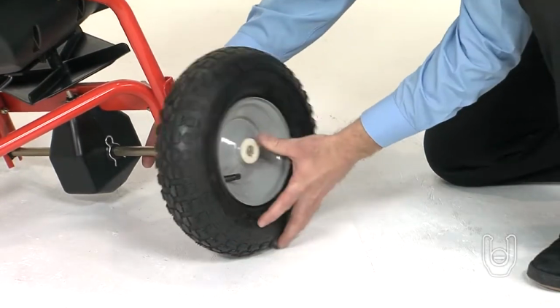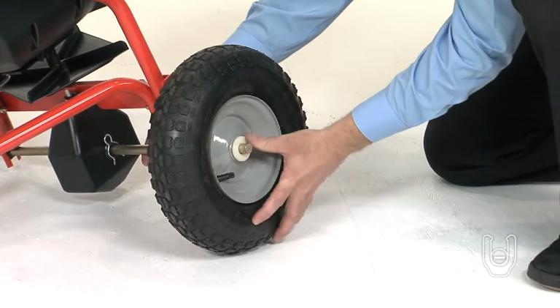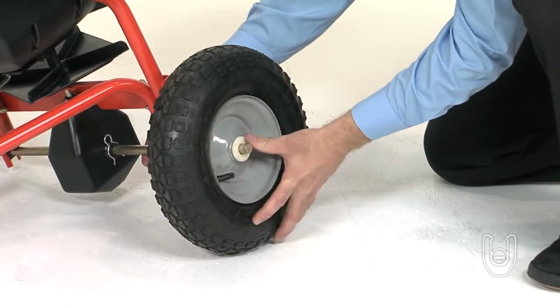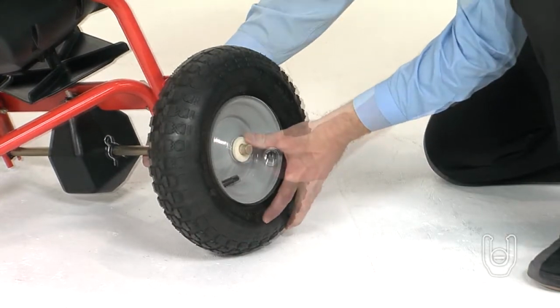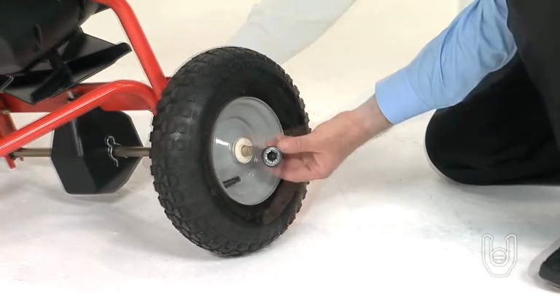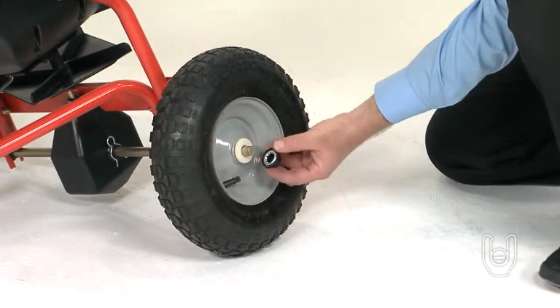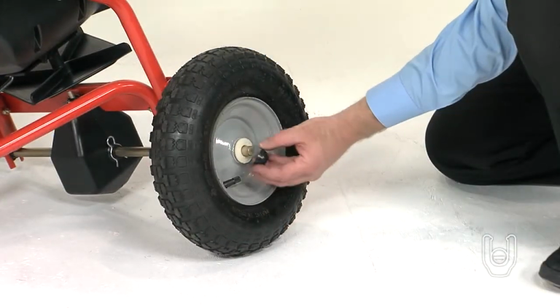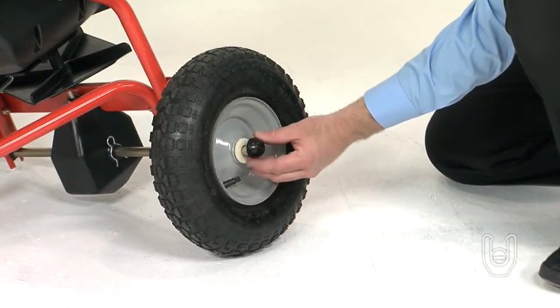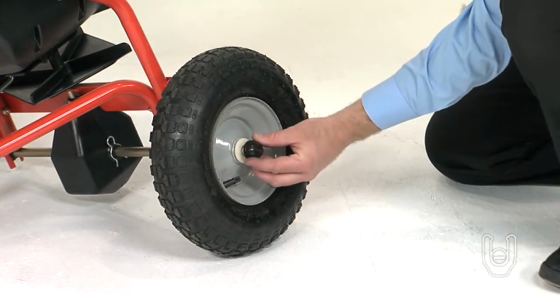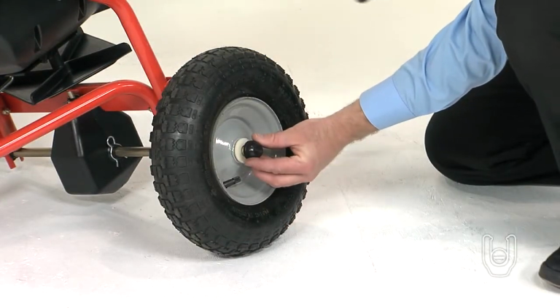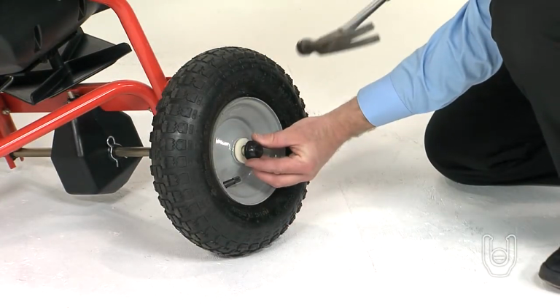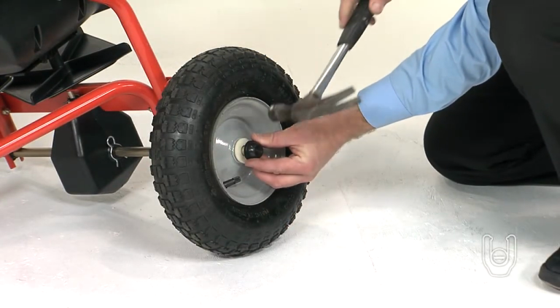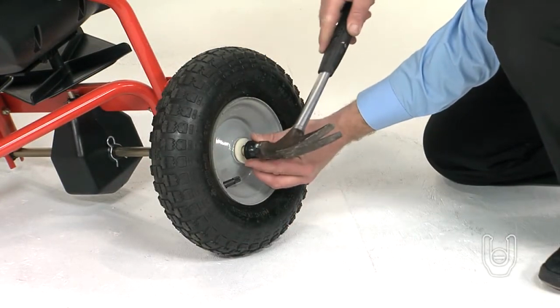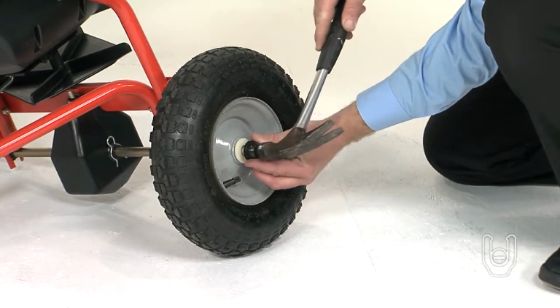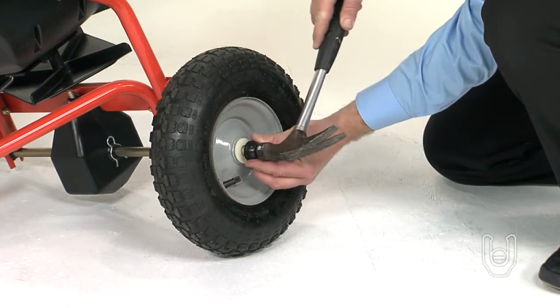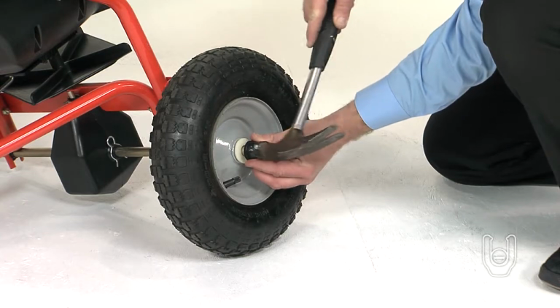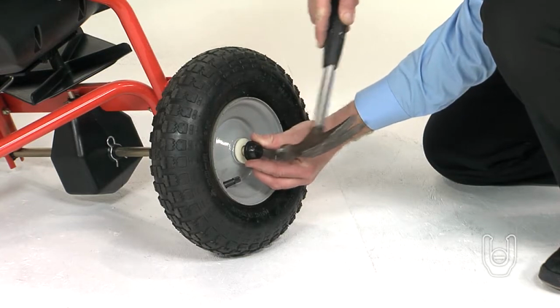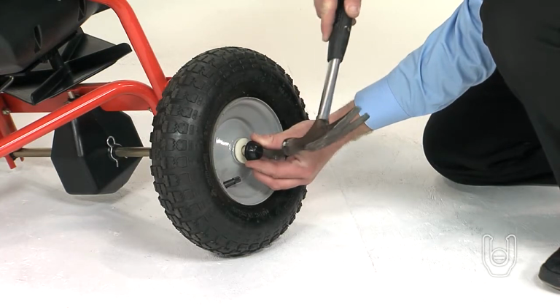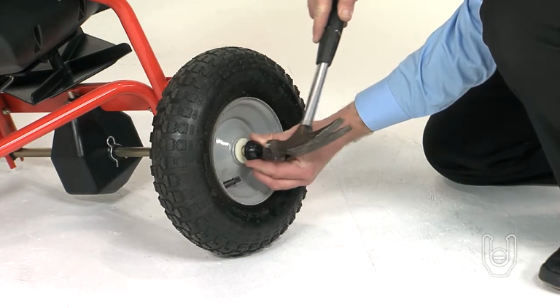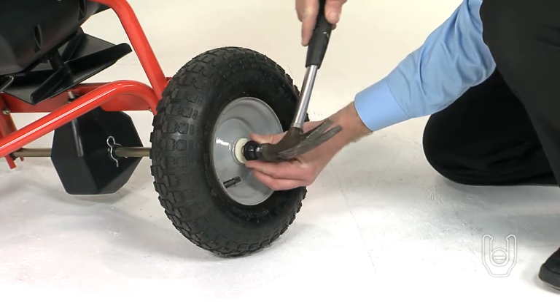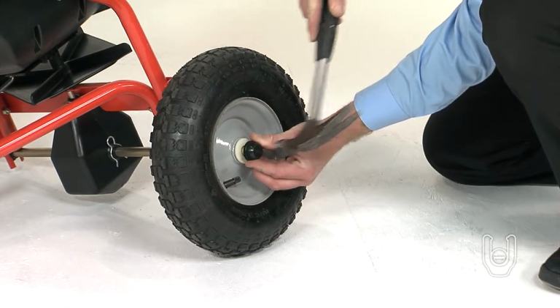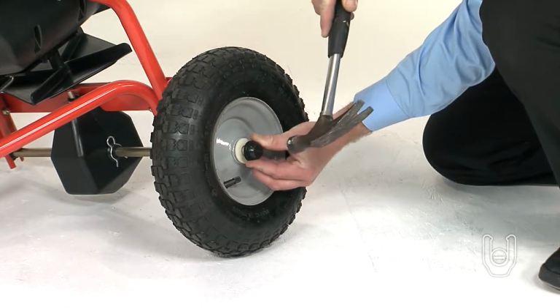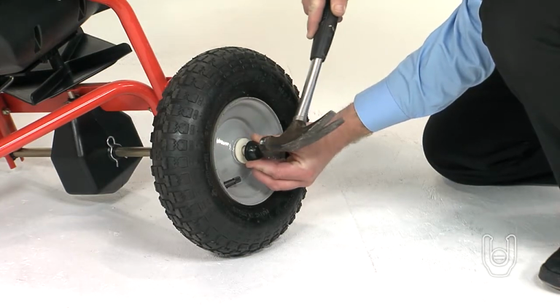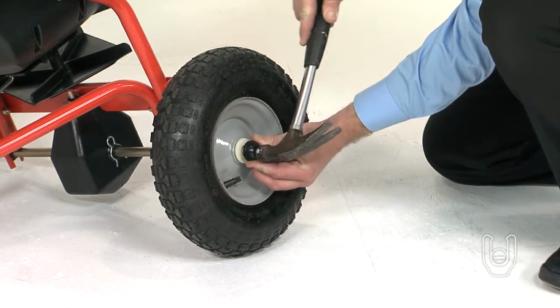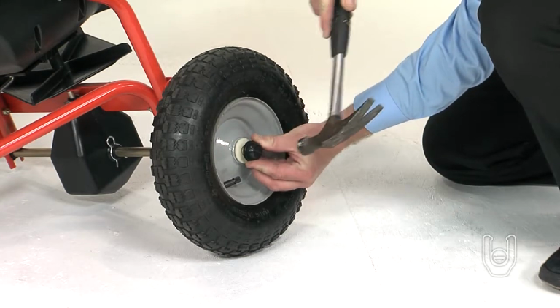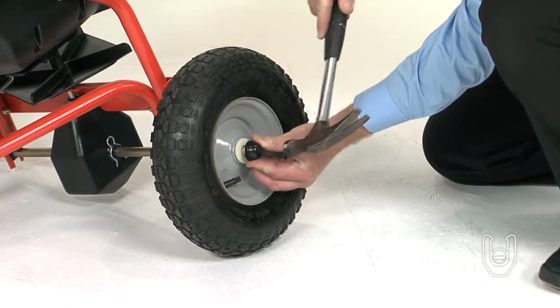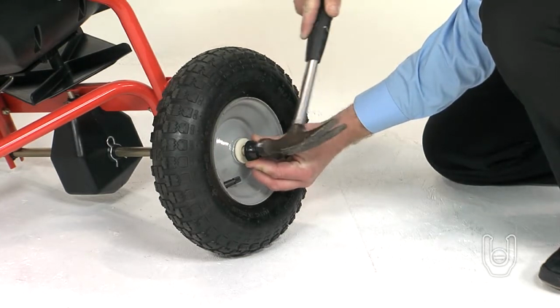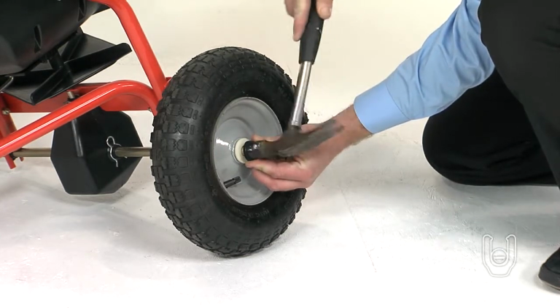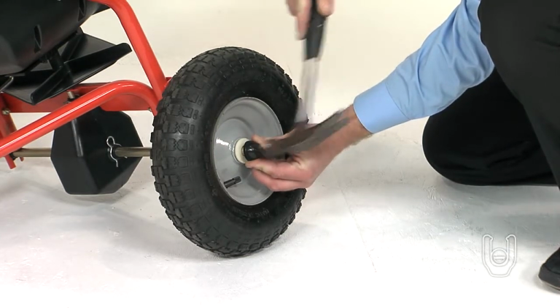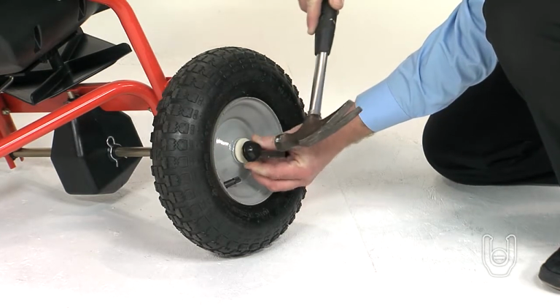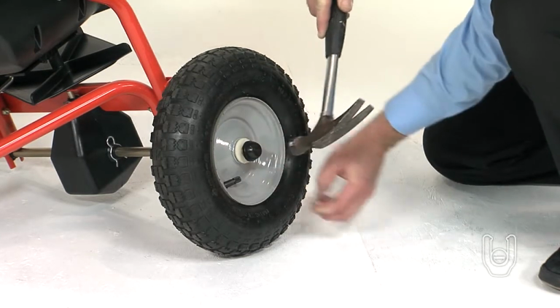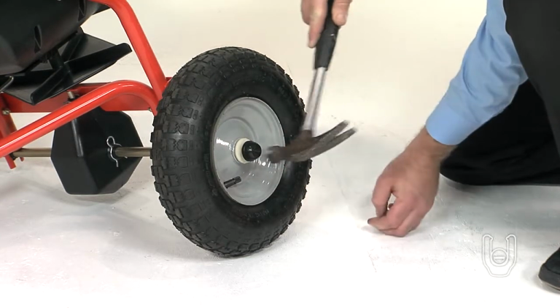Finally, install the hubcap, Part Z, onto the axle, tapping lightly with a hammer until the hubcap is snug against the wheel.